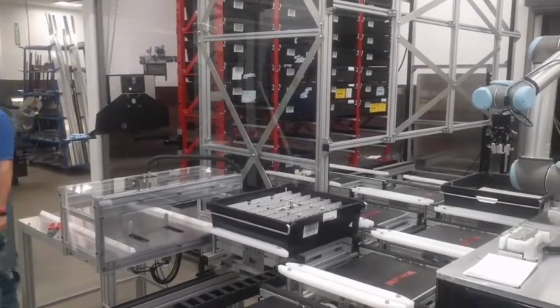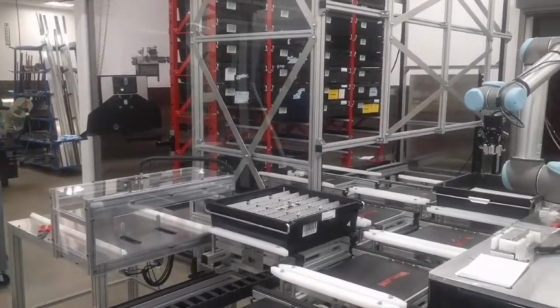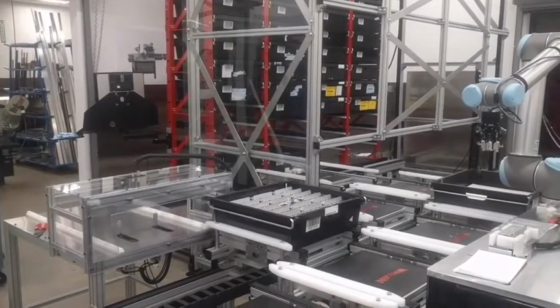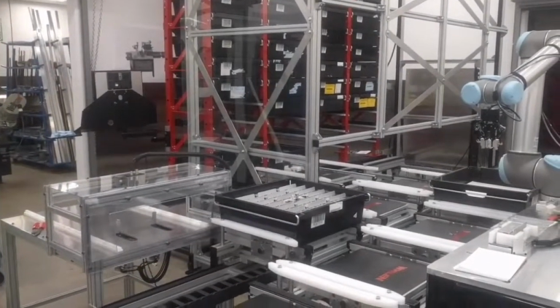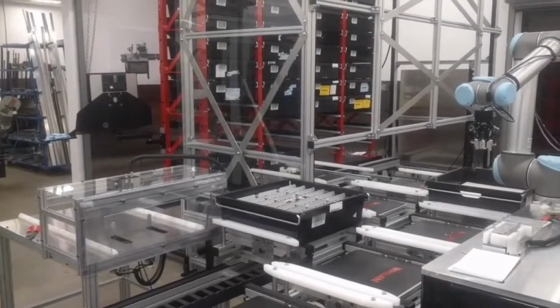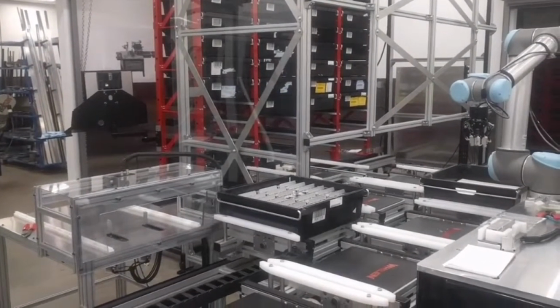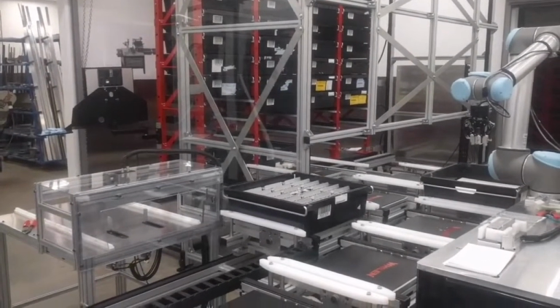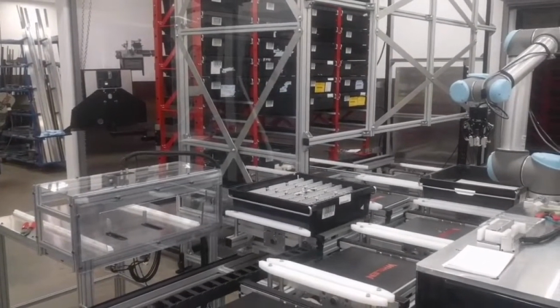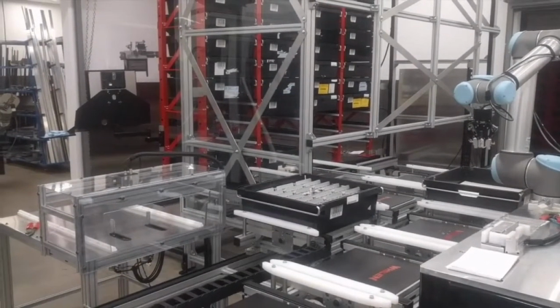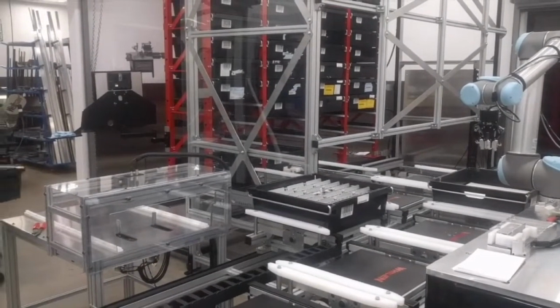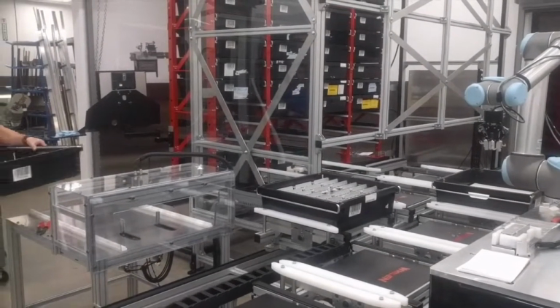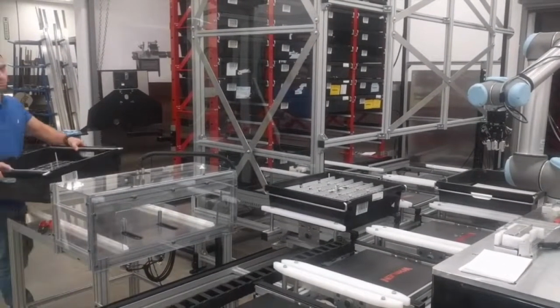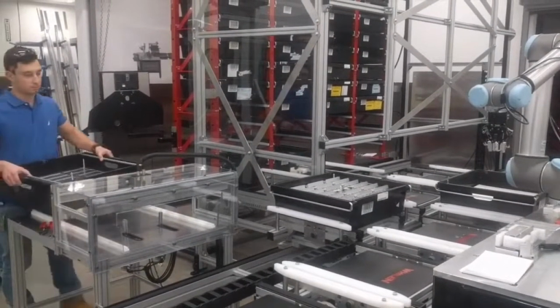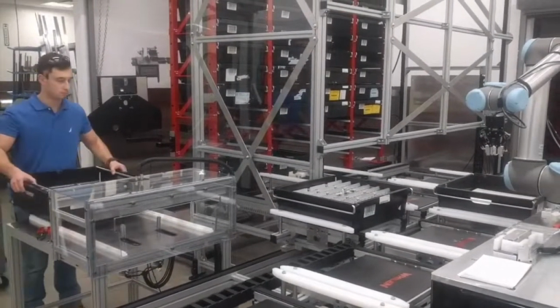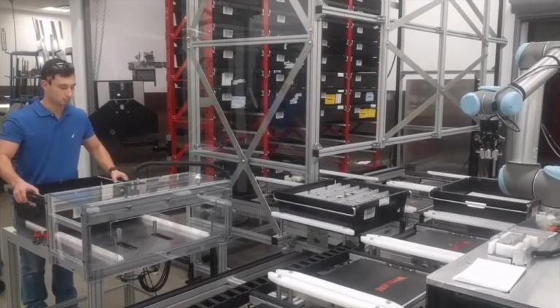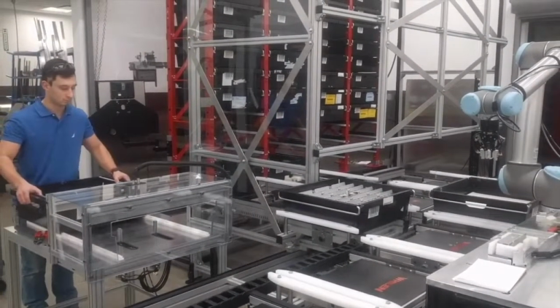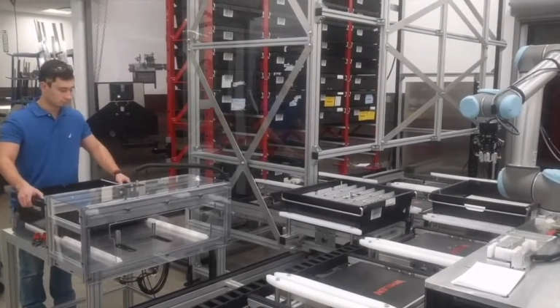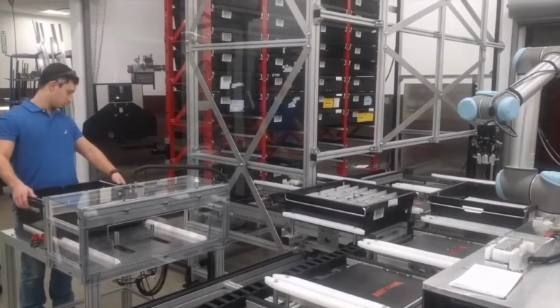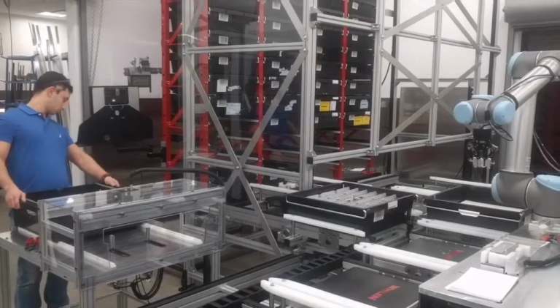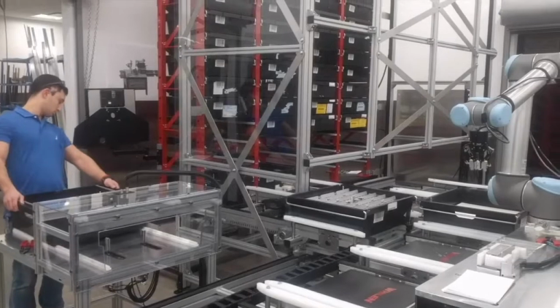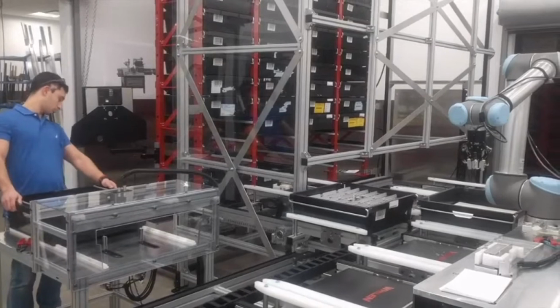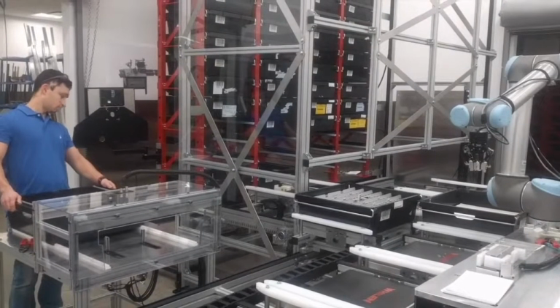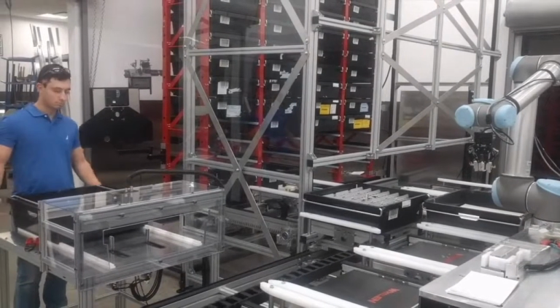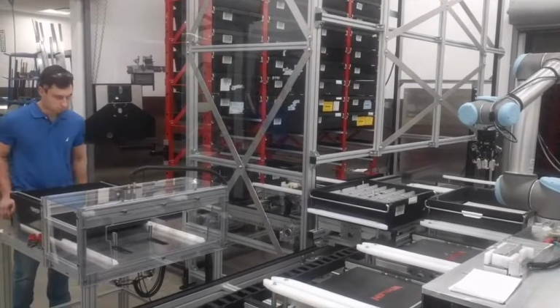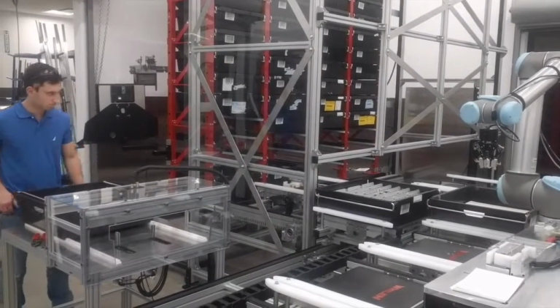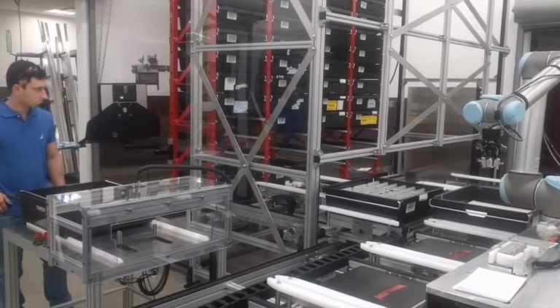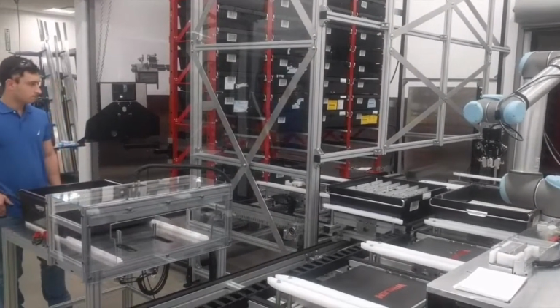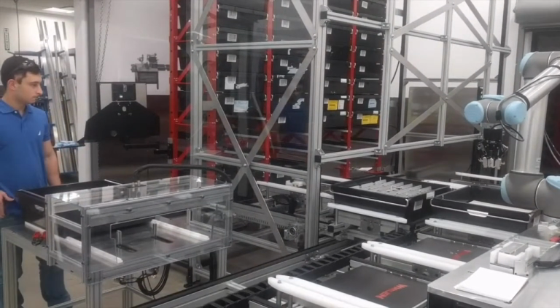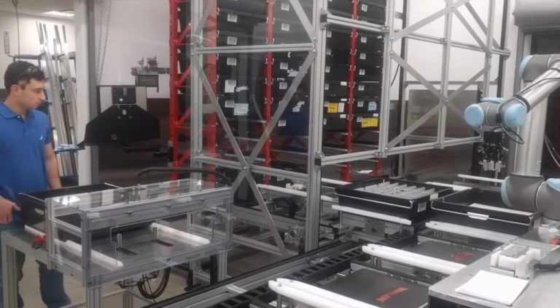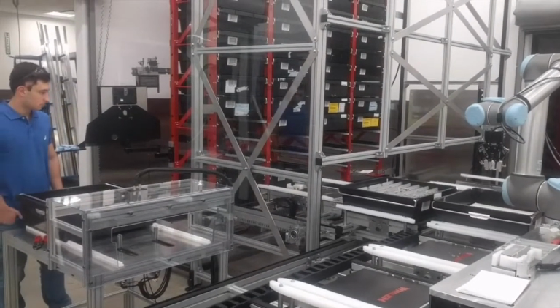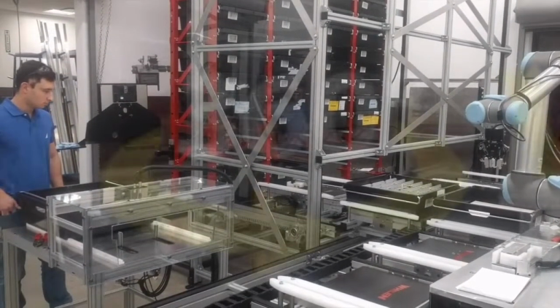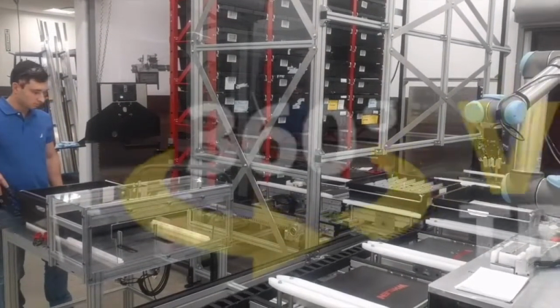One of our integrator clients used one of our most flexible products to develop a system that assists with stacking, accumulation, and feeding racks.